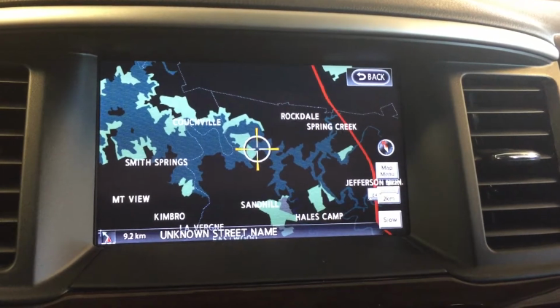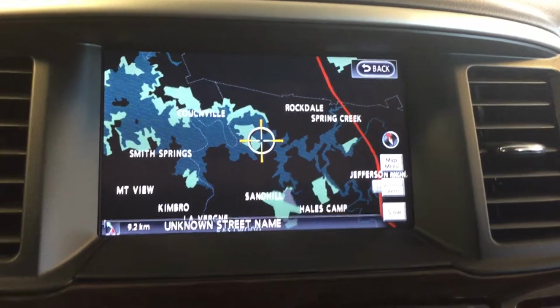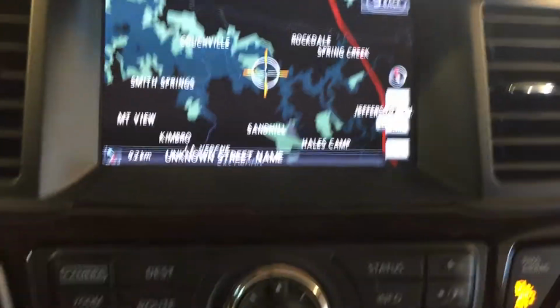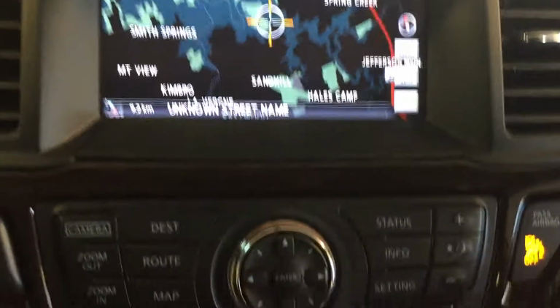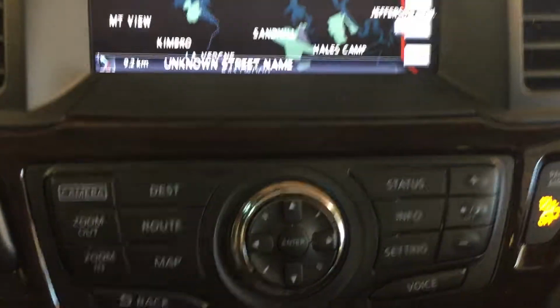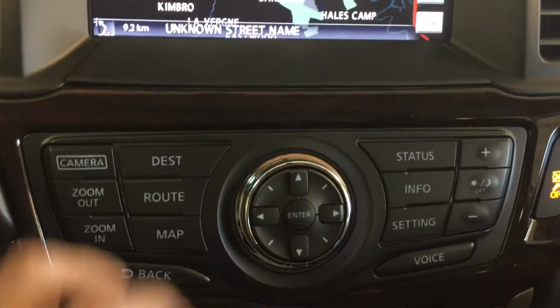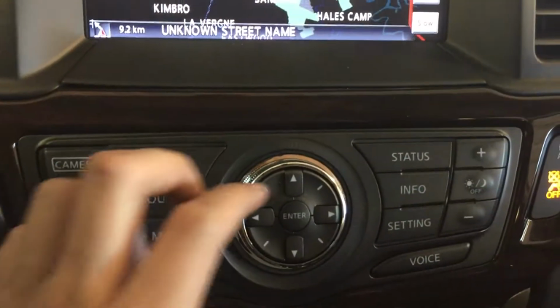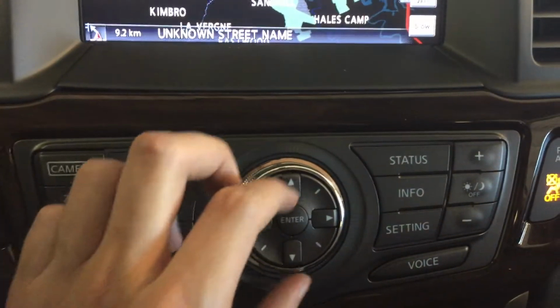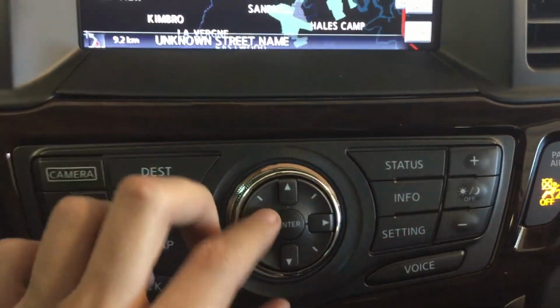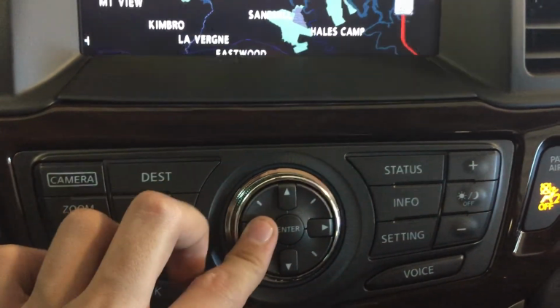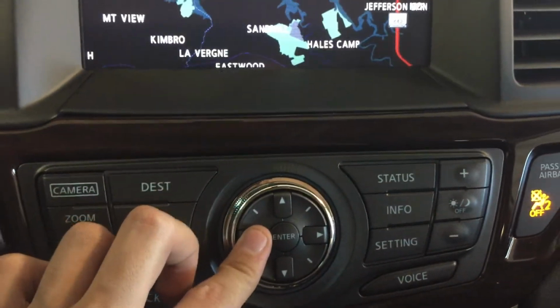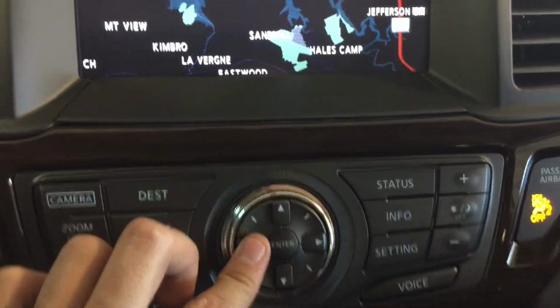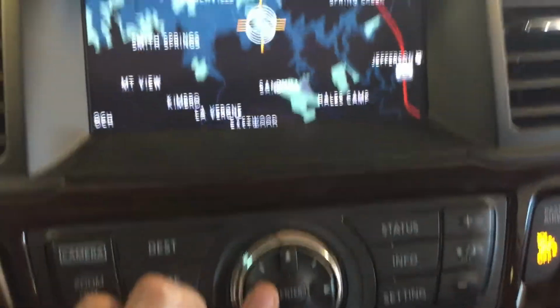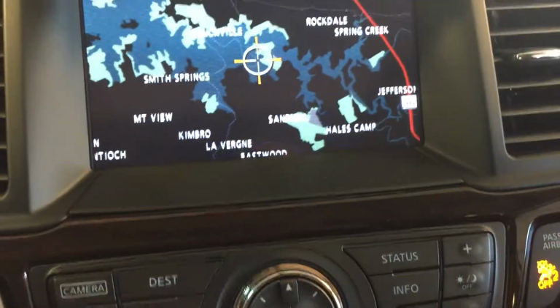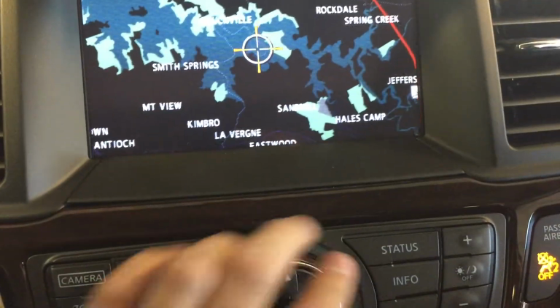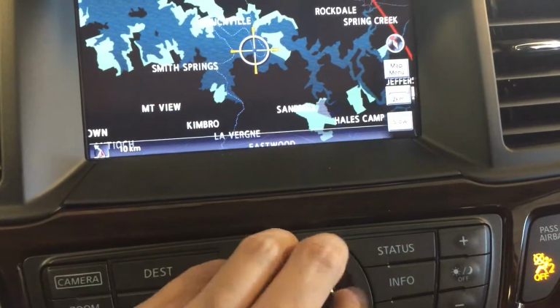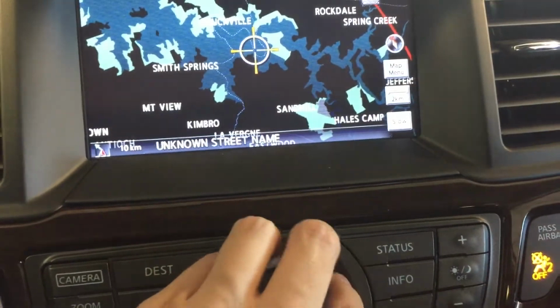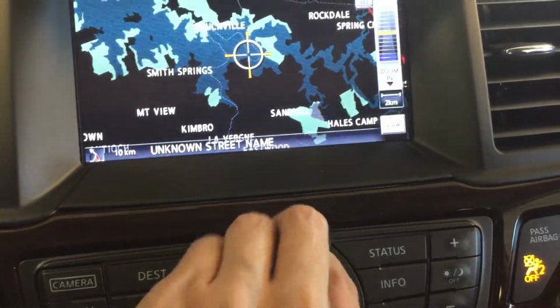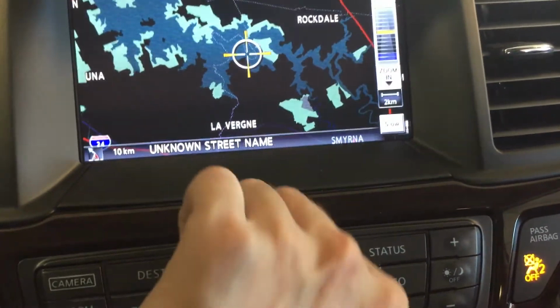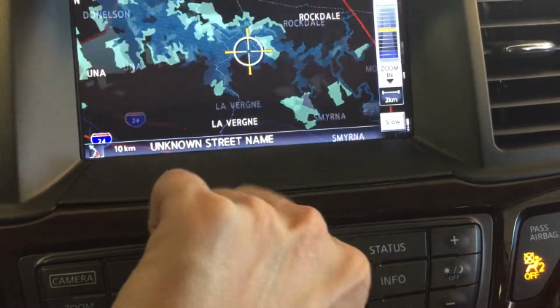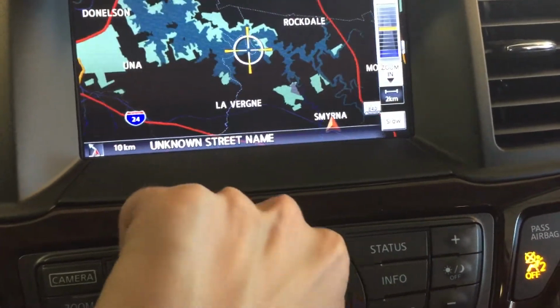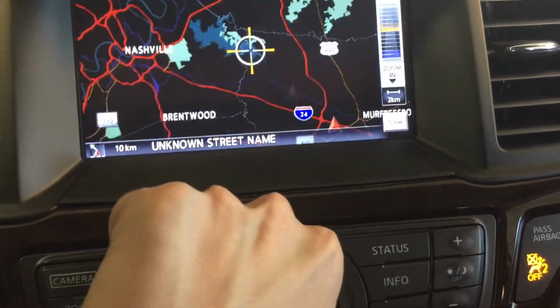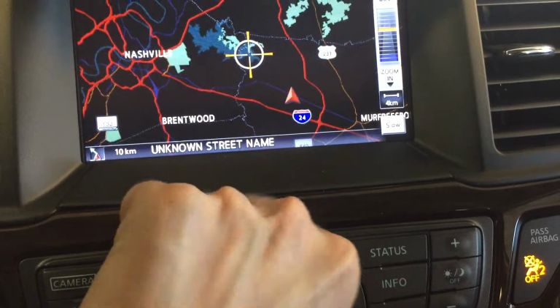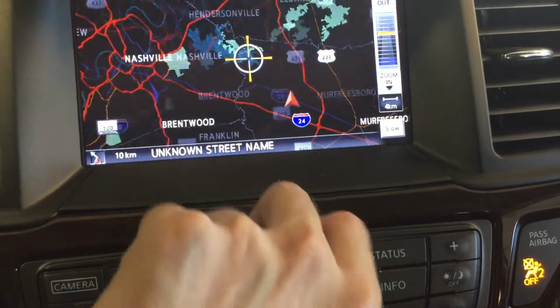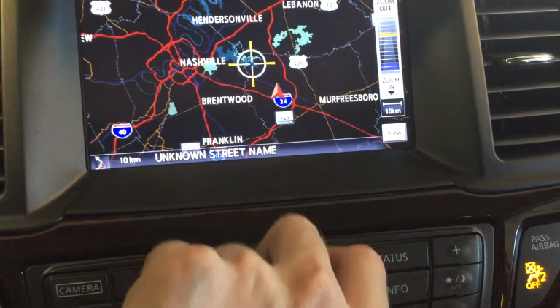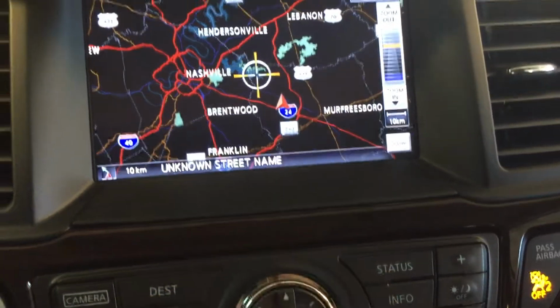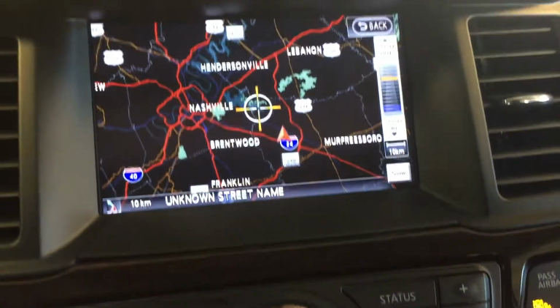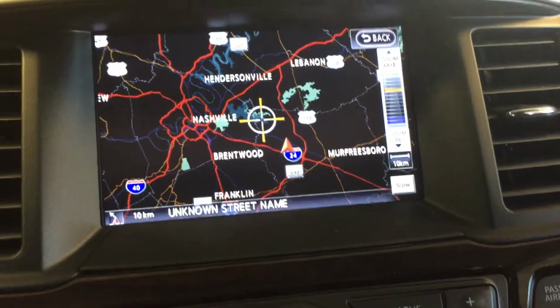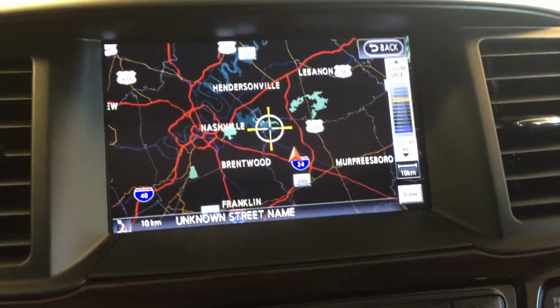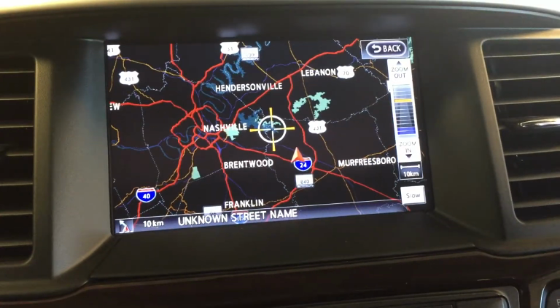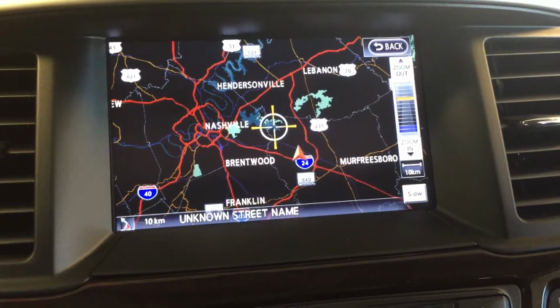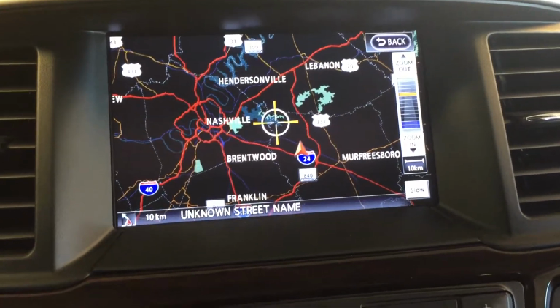Mounted on the steering wheel we have audio control, hands-free communication, cruise control, and keyless push to start ignition.